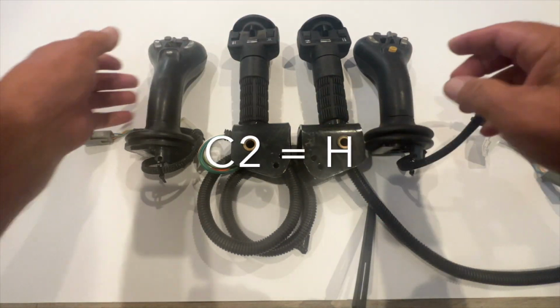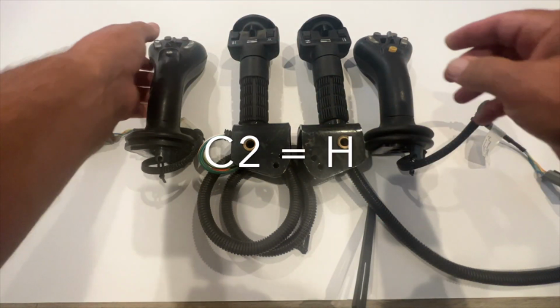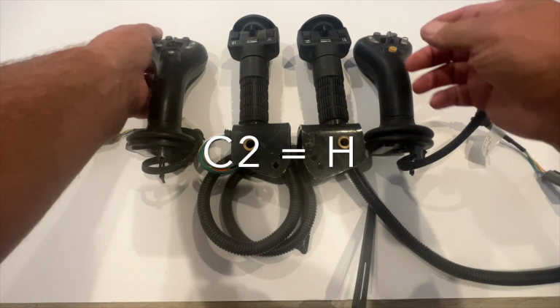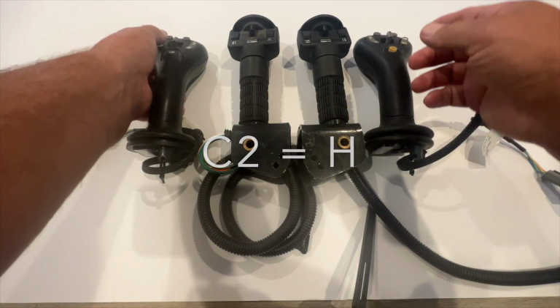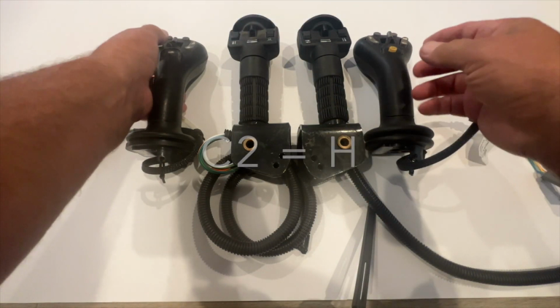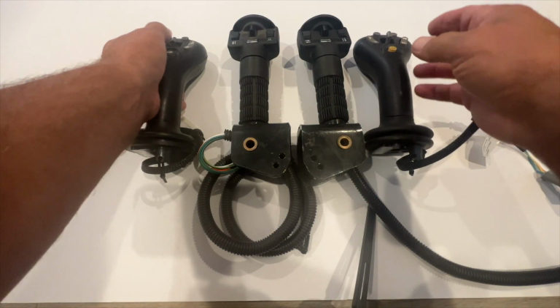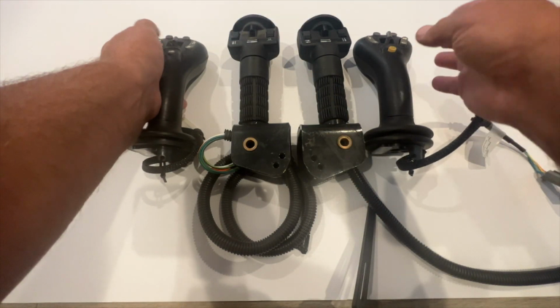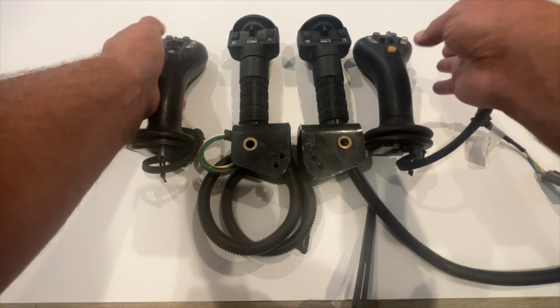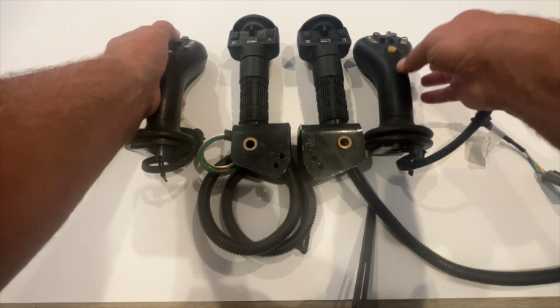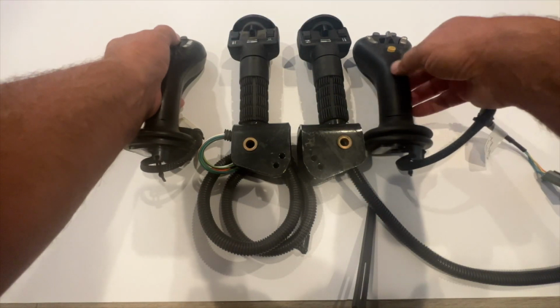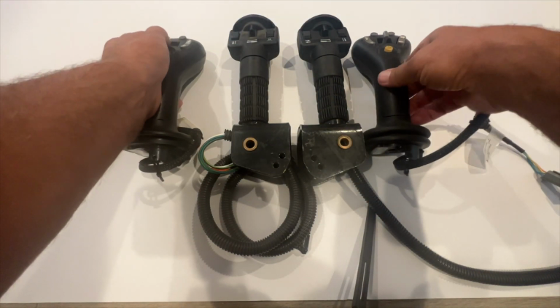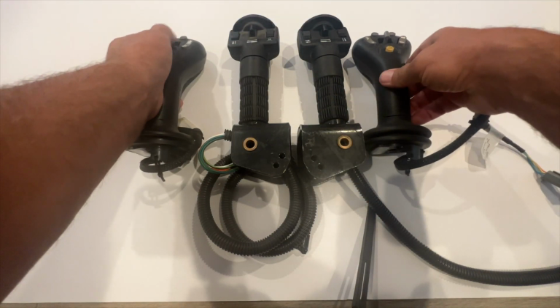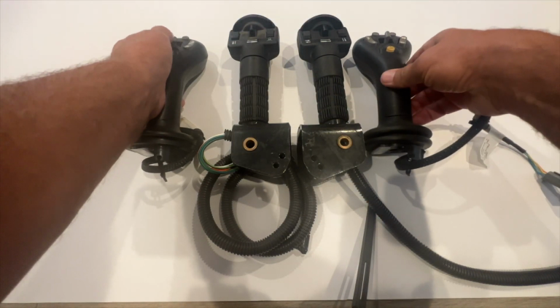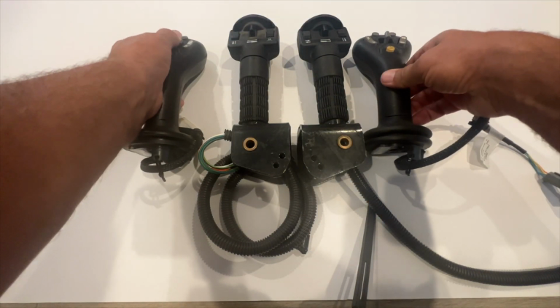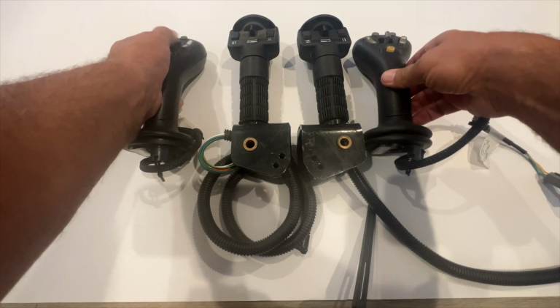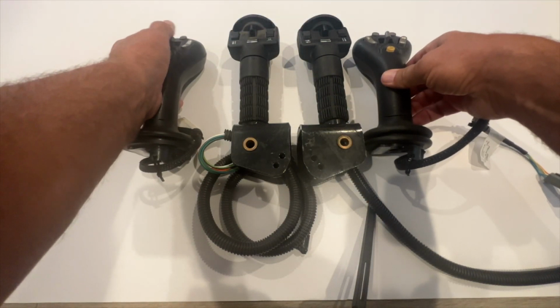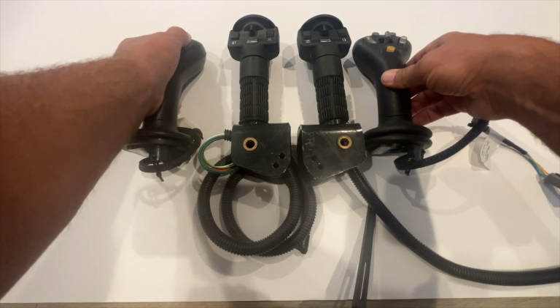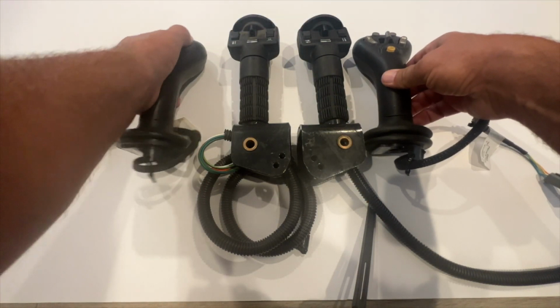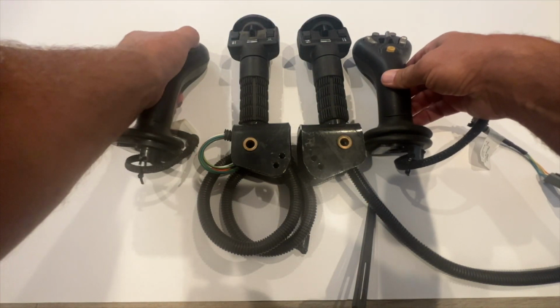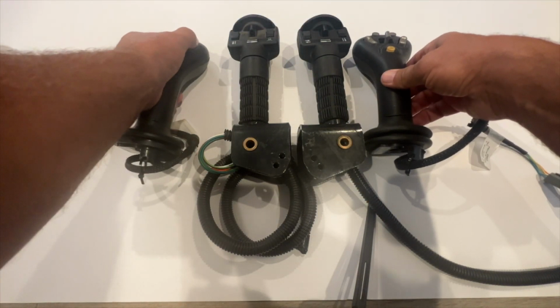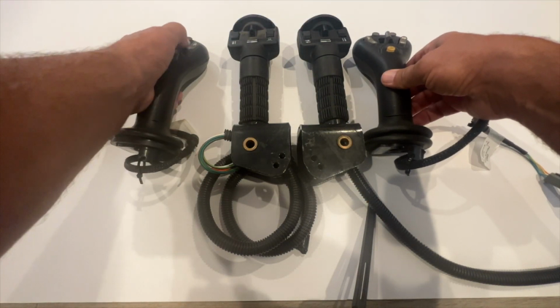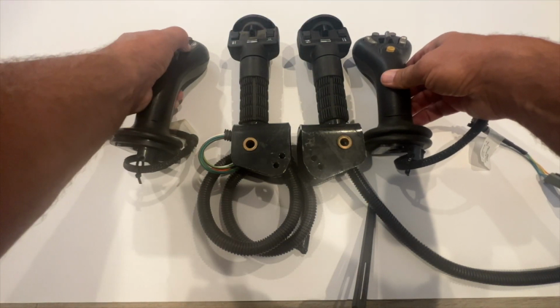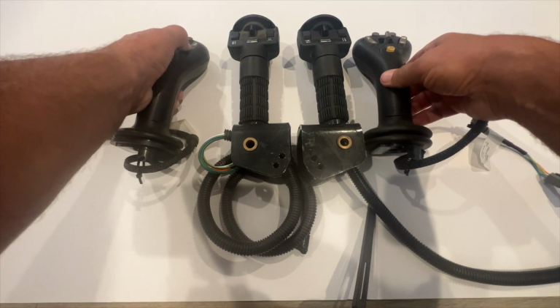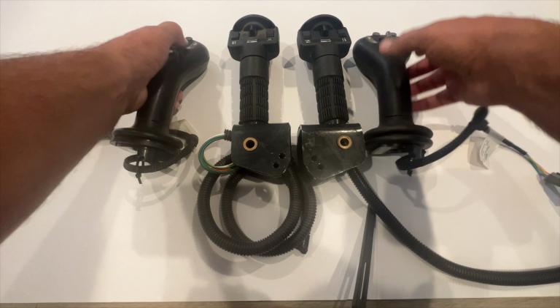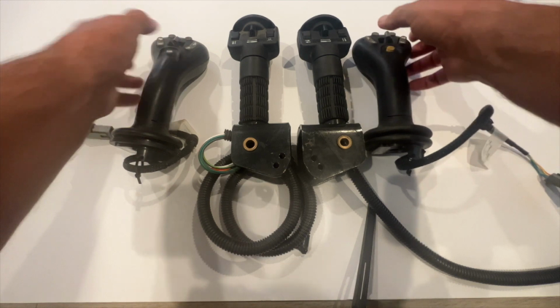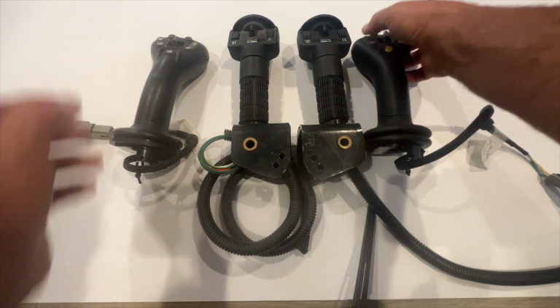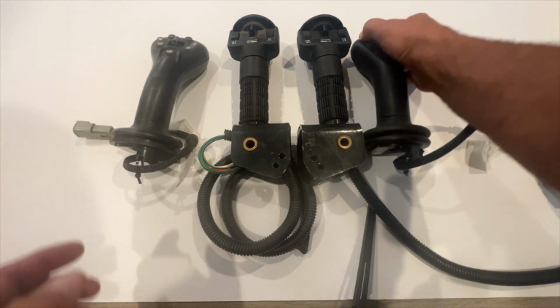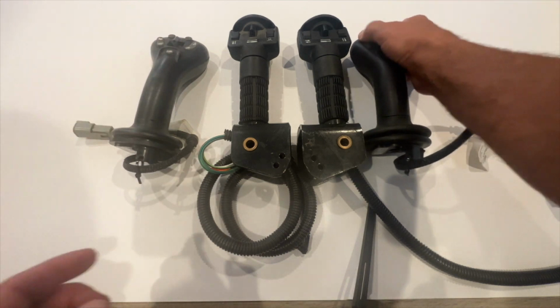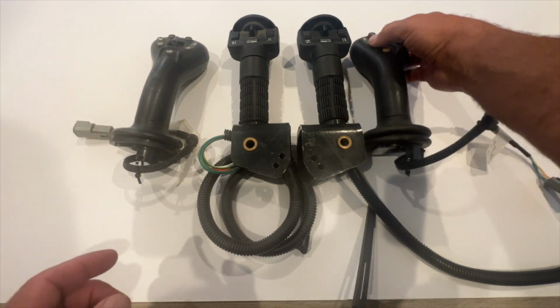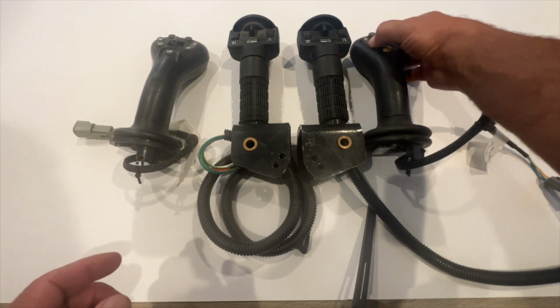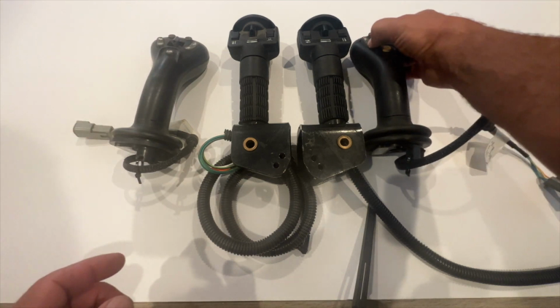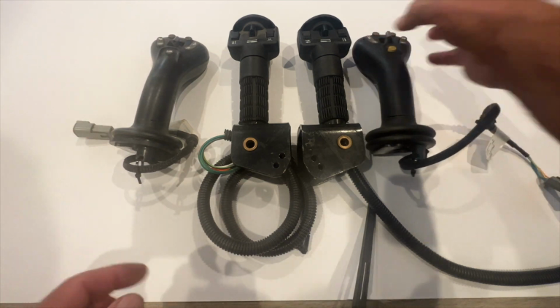On these handles, it's A1, A2, B1, B2, C1, C2.